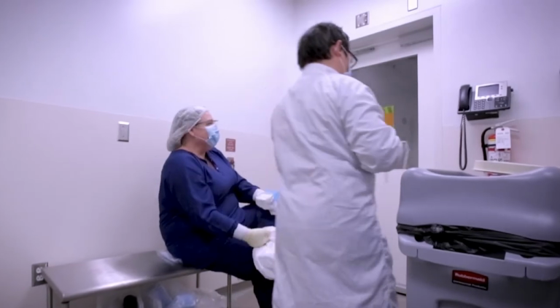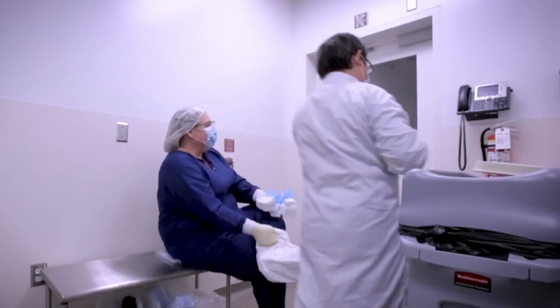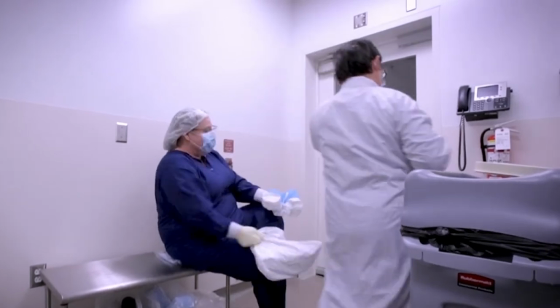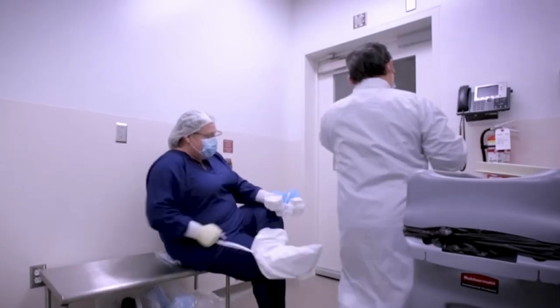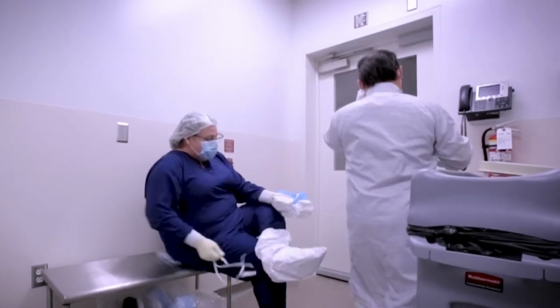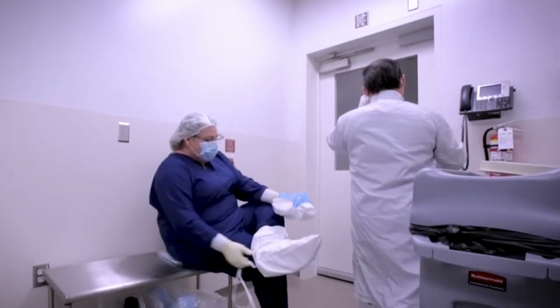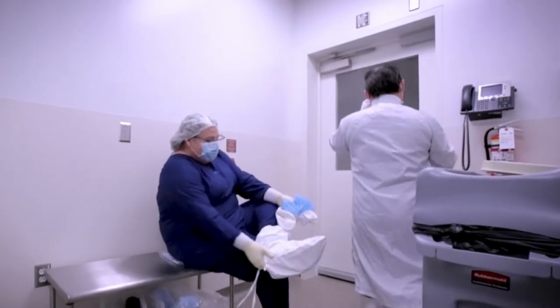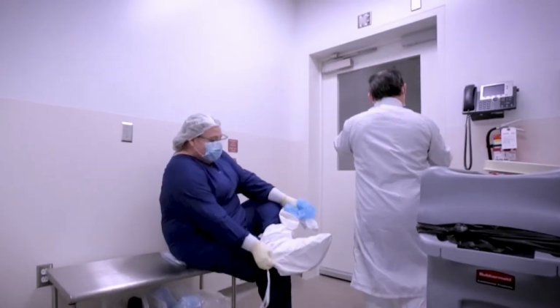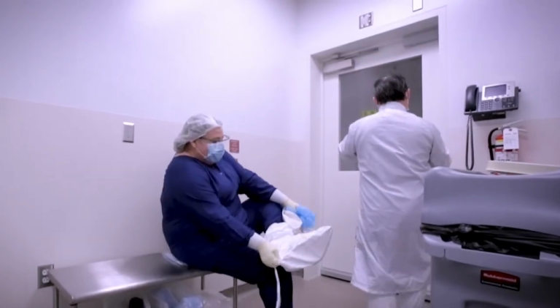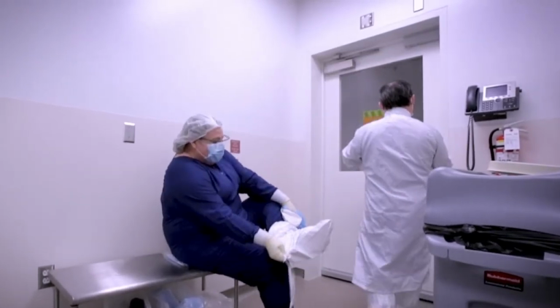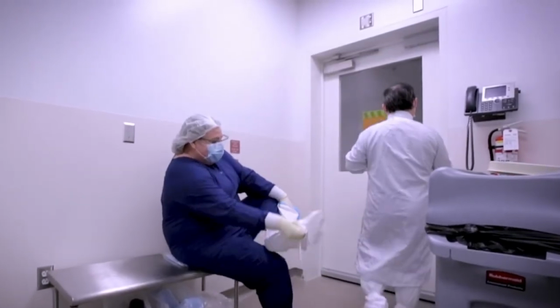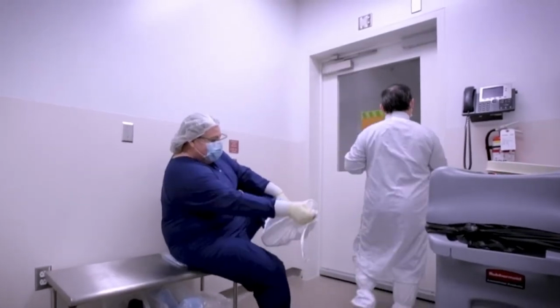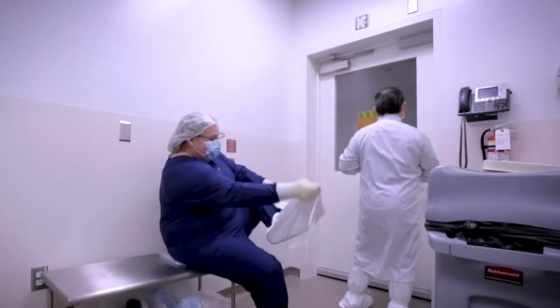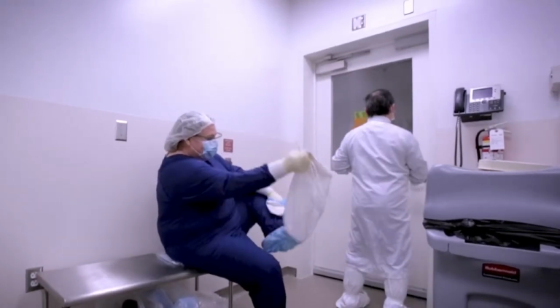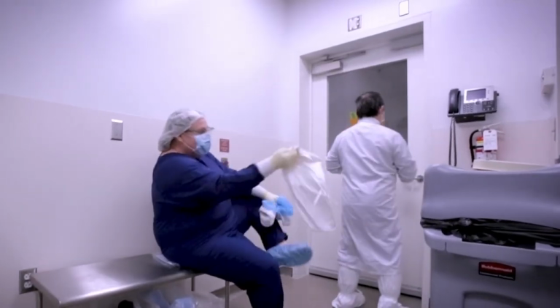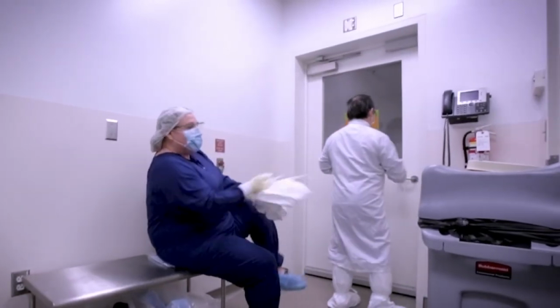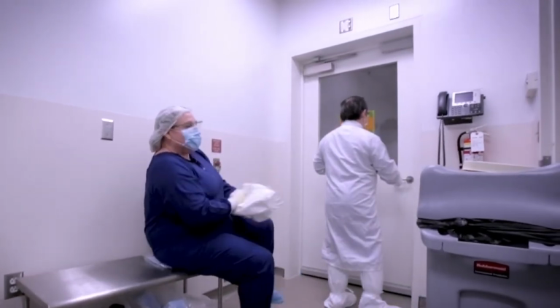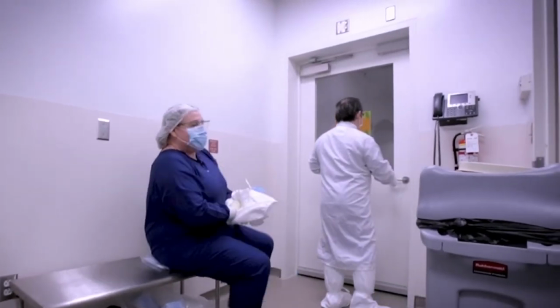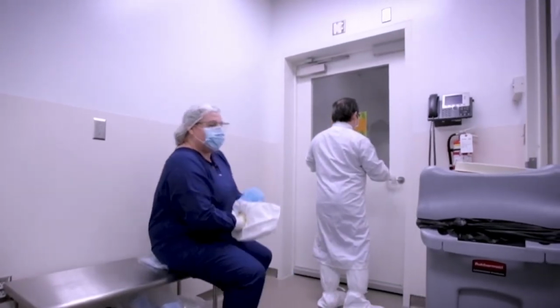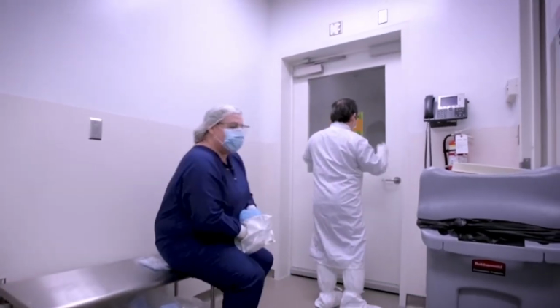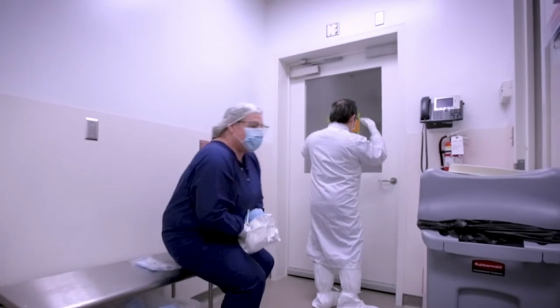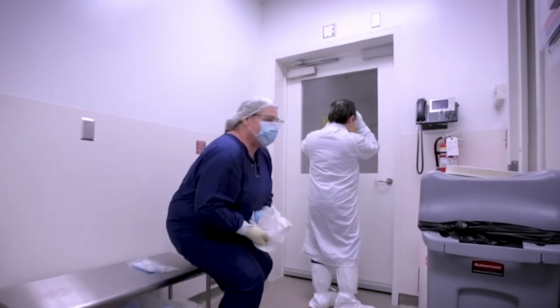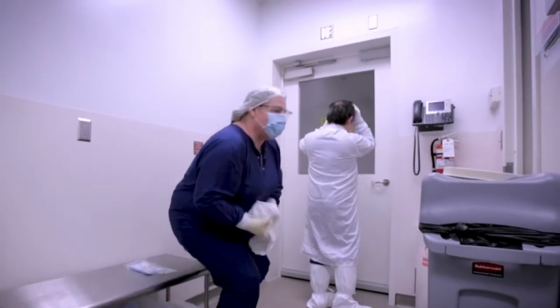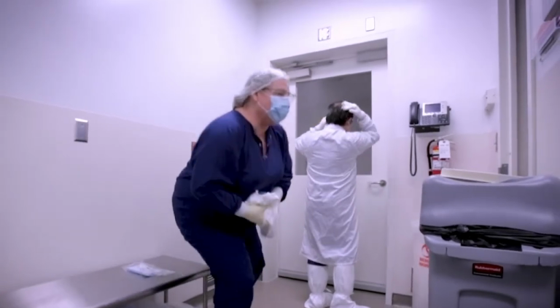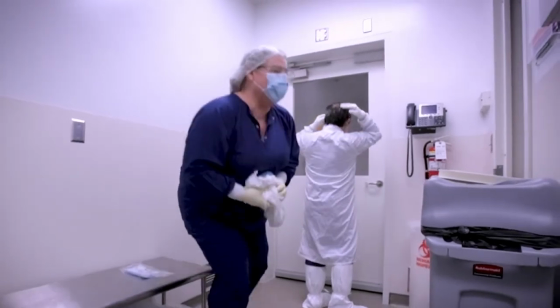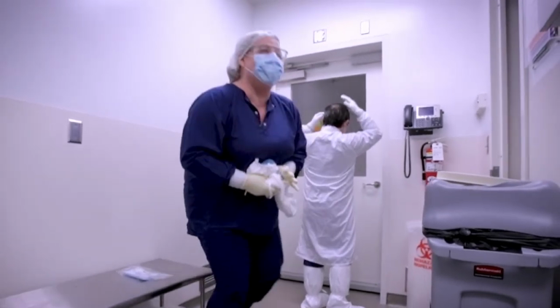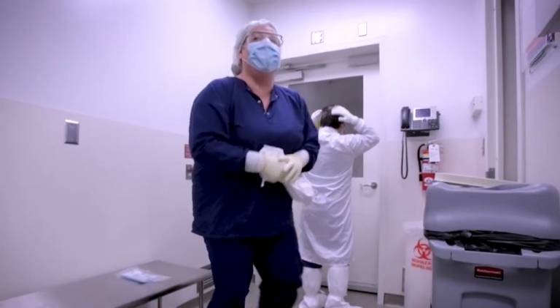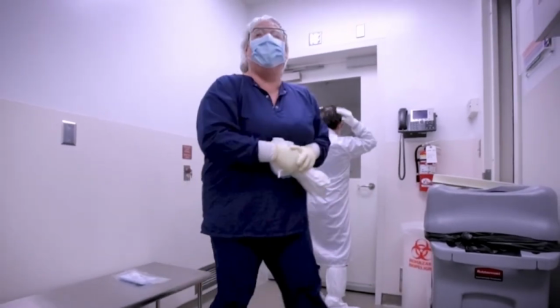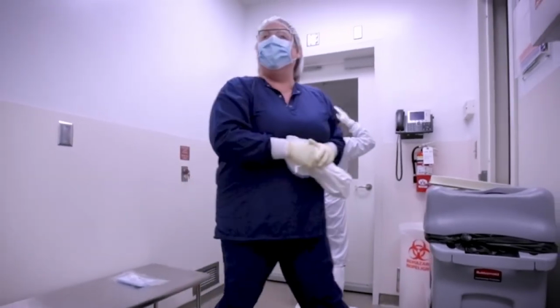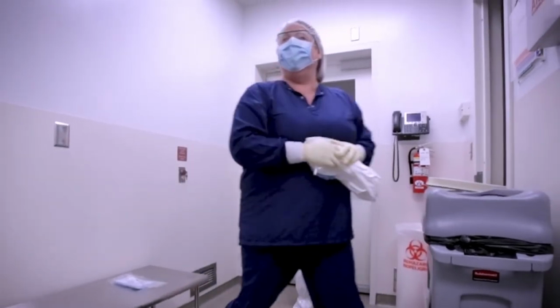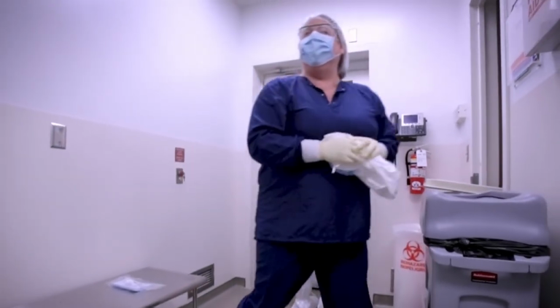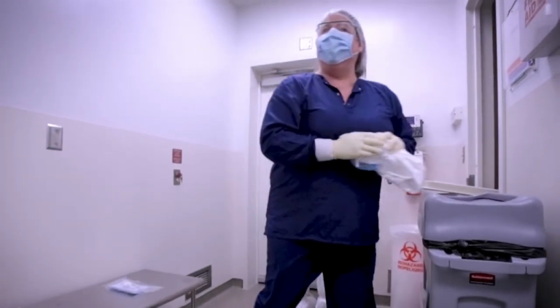This concludes our tour of the GMP manufacturing facility. Next, we'll provide a brief overview of some of the support areas located nearby.